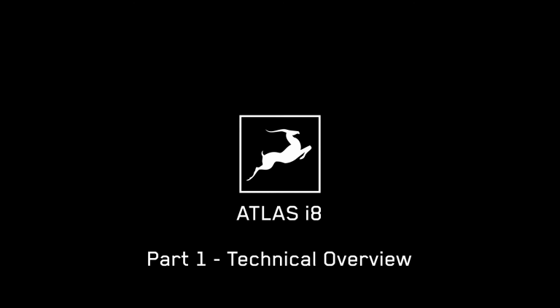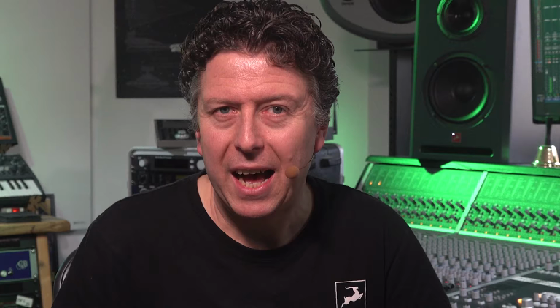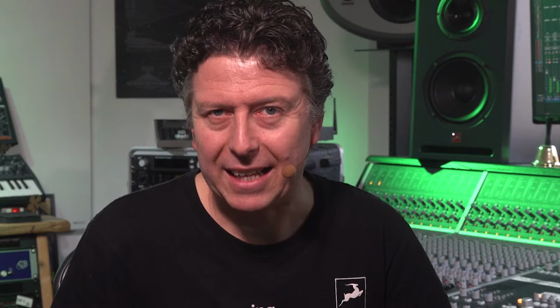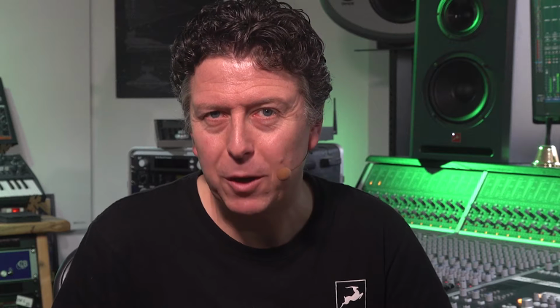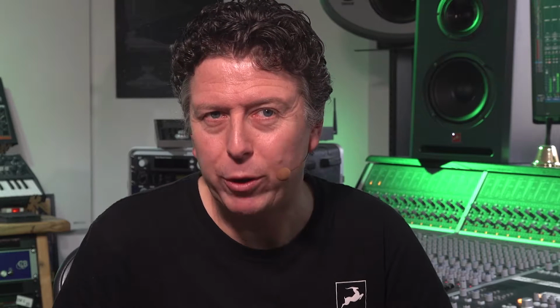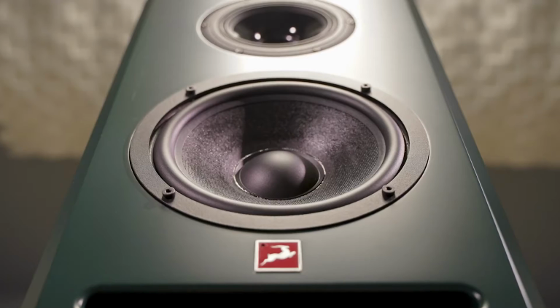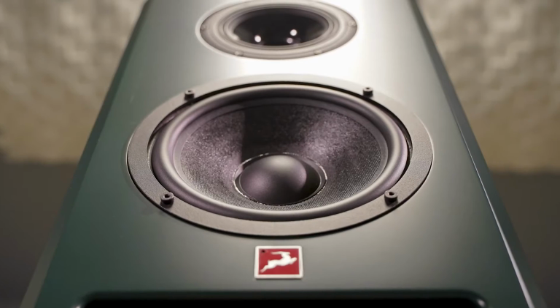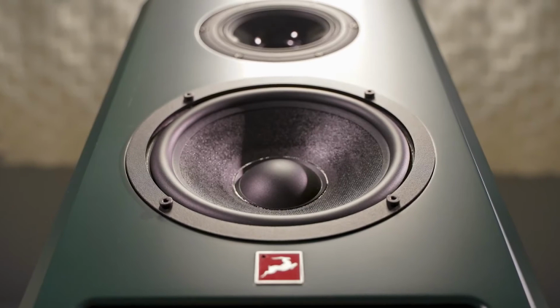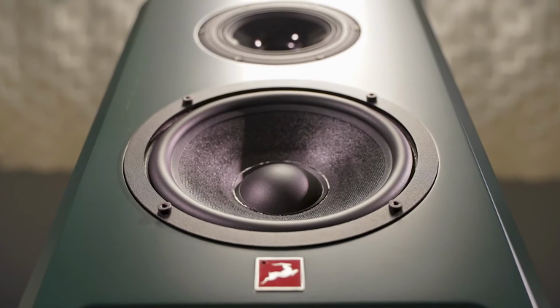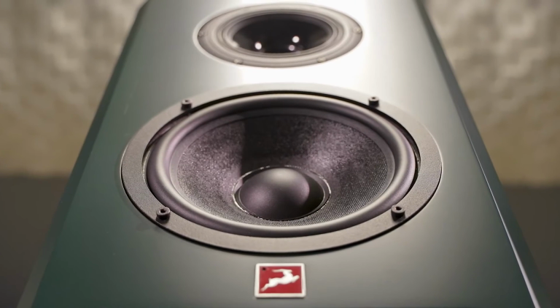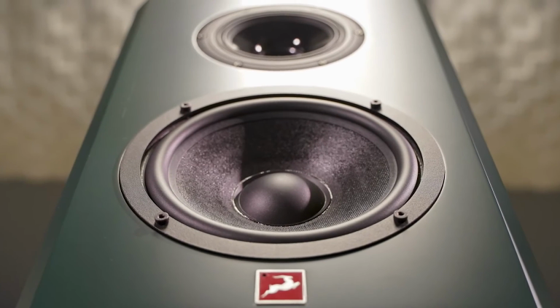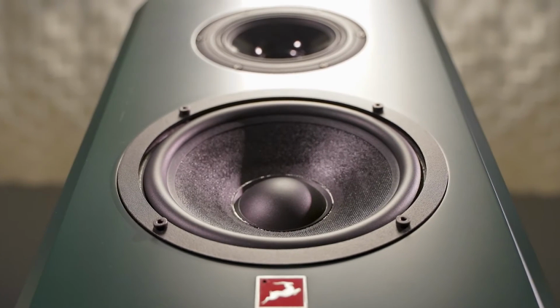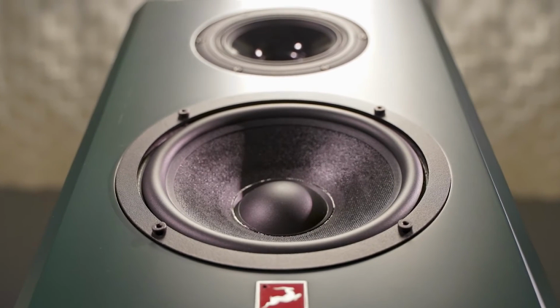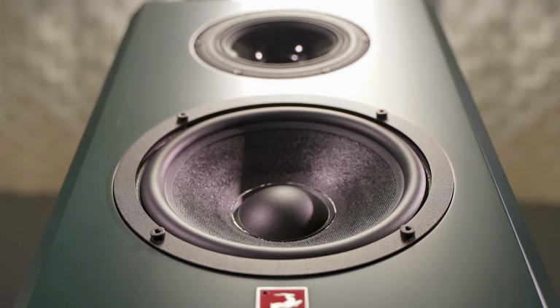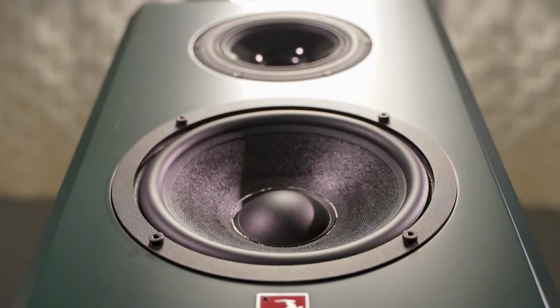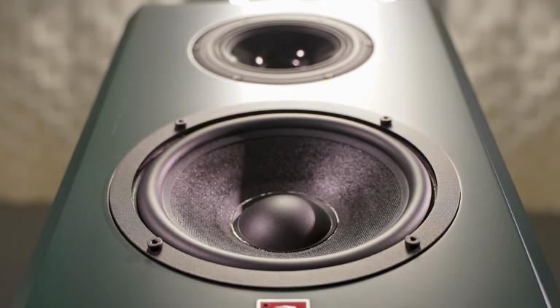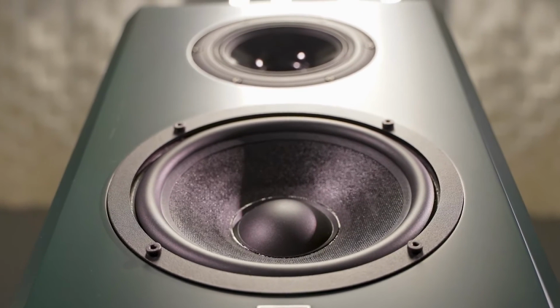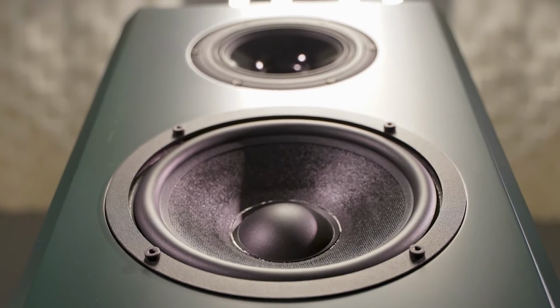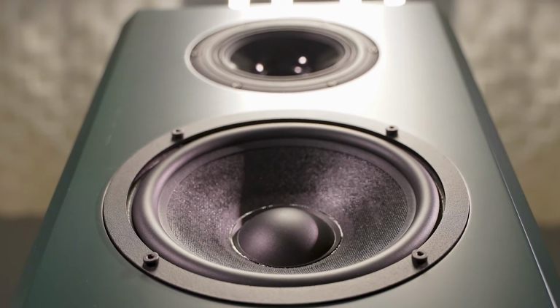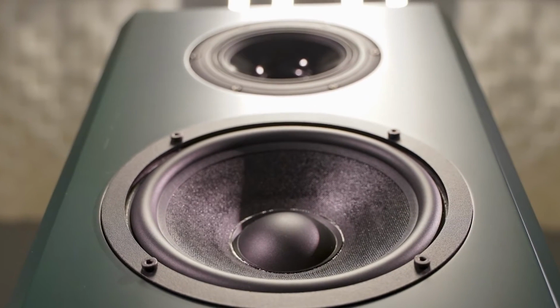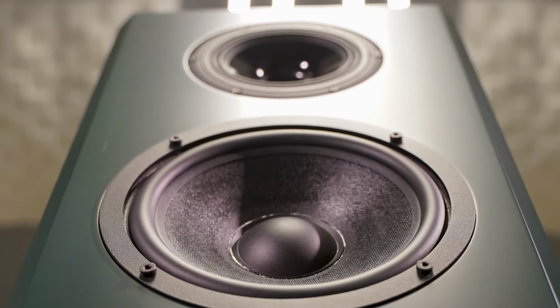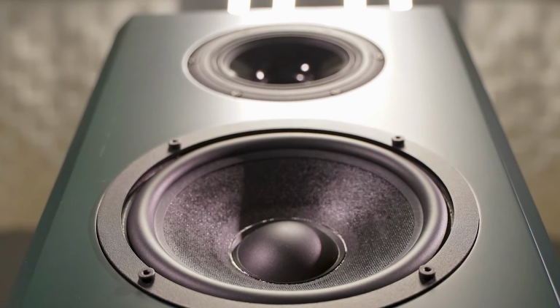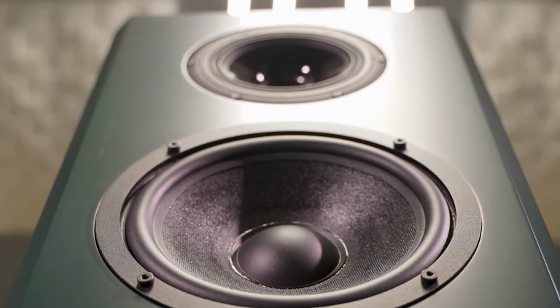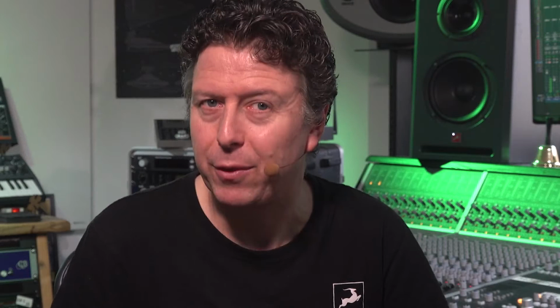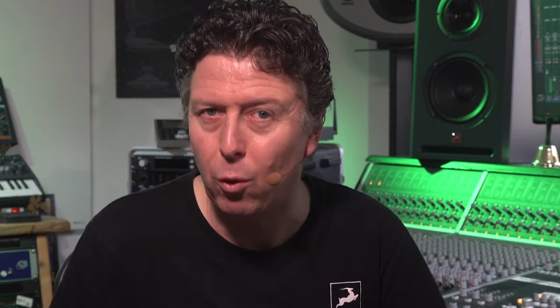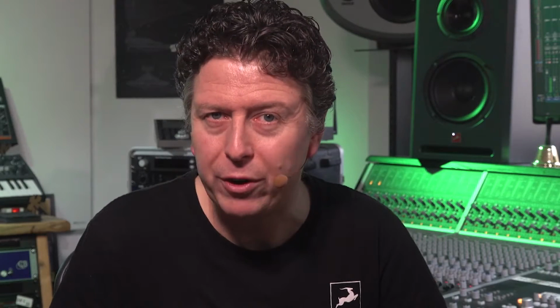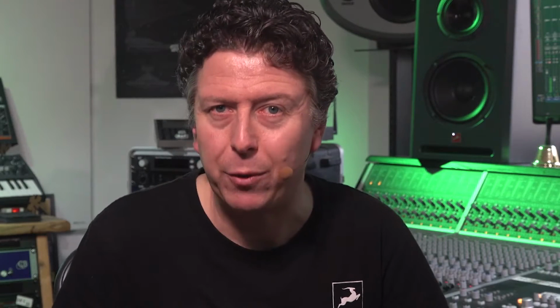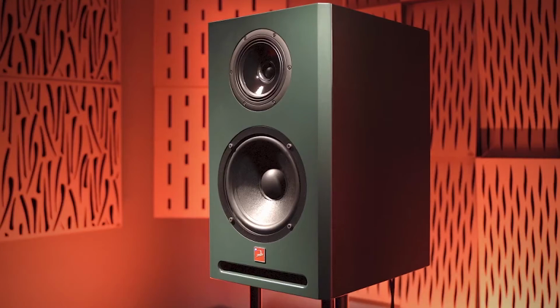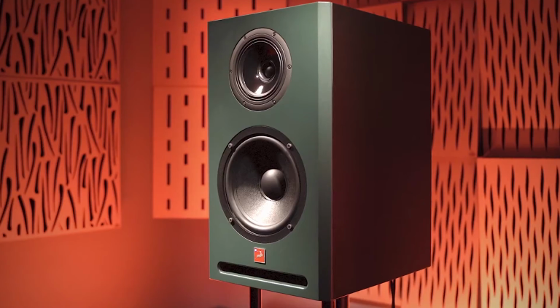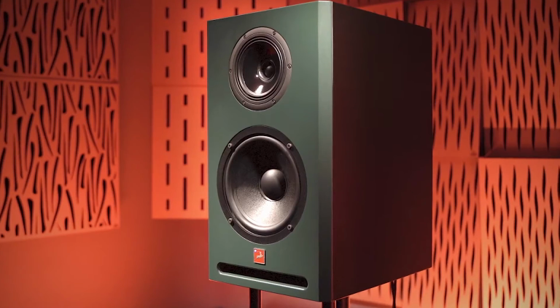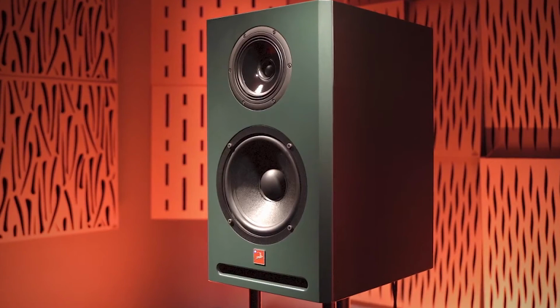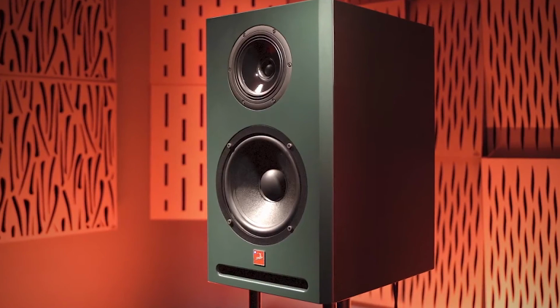At Antelope Audio, we are very proud to launch our first professional midfield active monitors, the all-new Atlas i8.